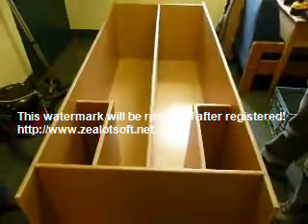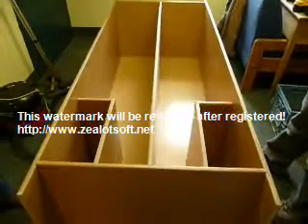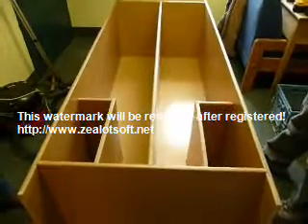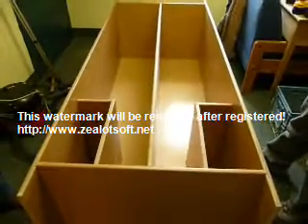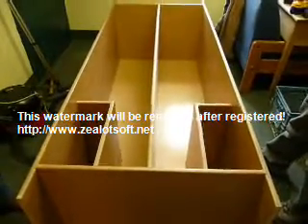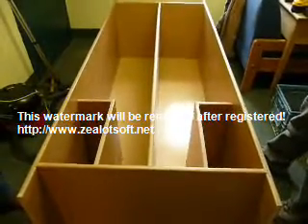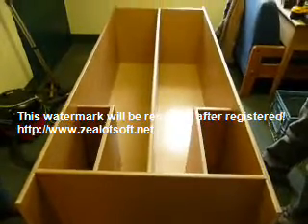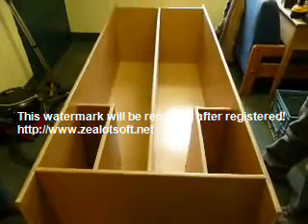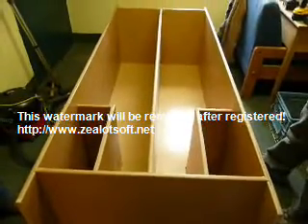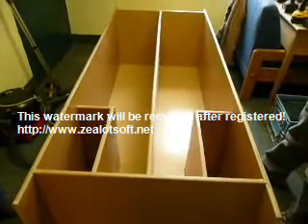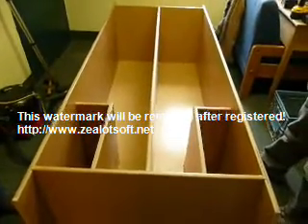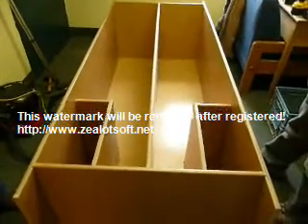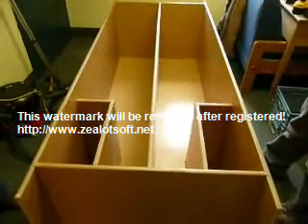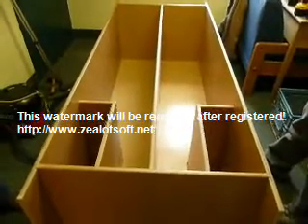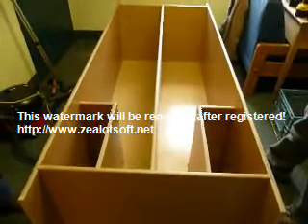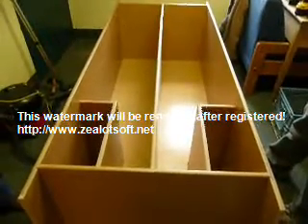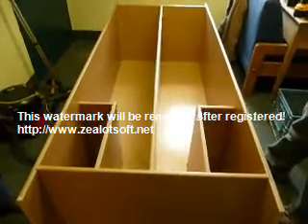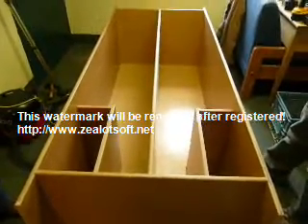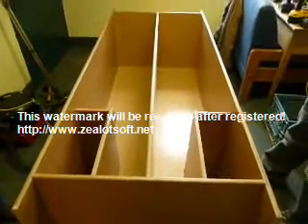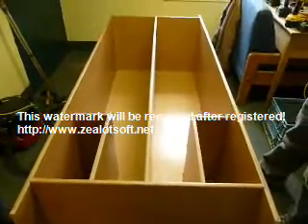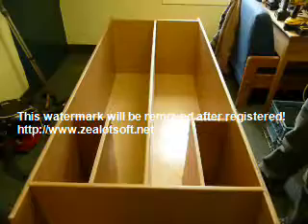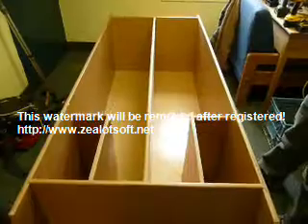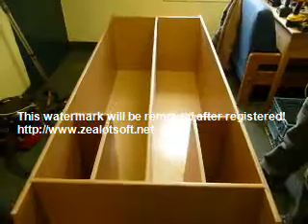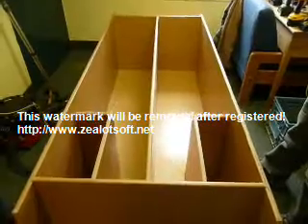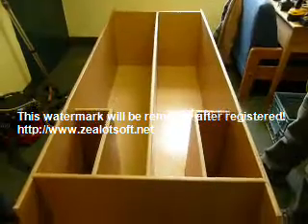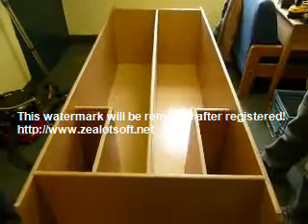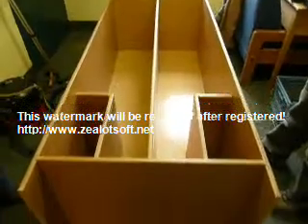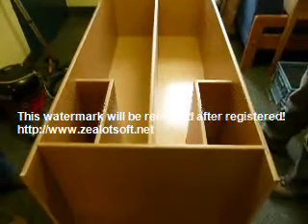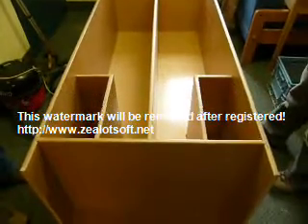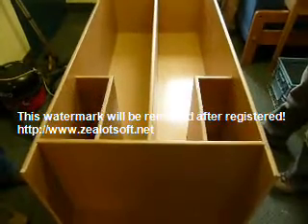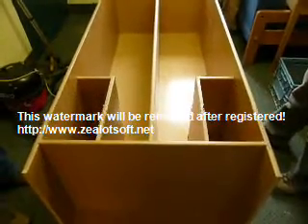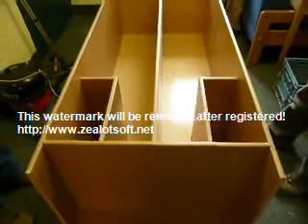This is the unit with the center gable and two shelves installed, ready to stand up to be completed.